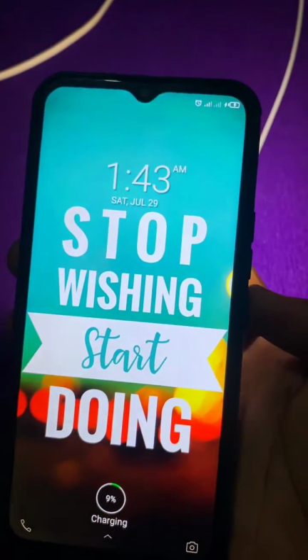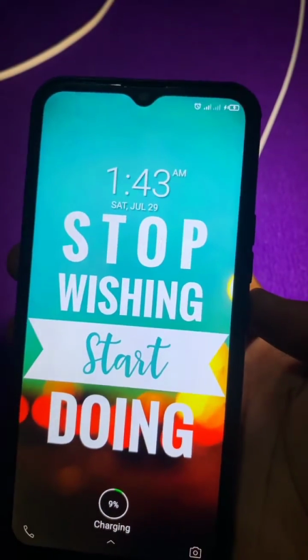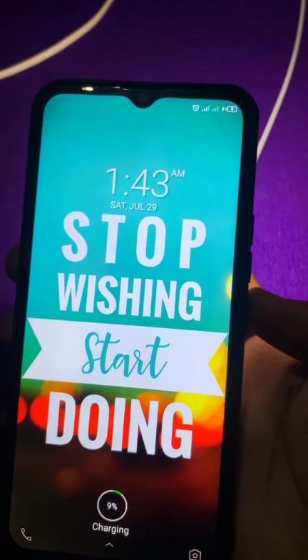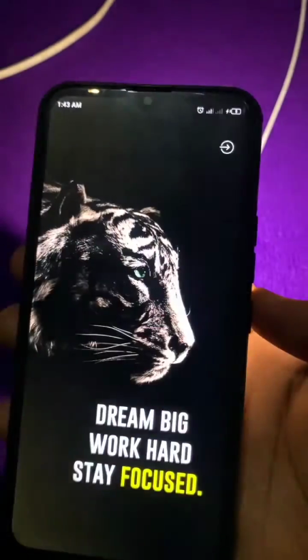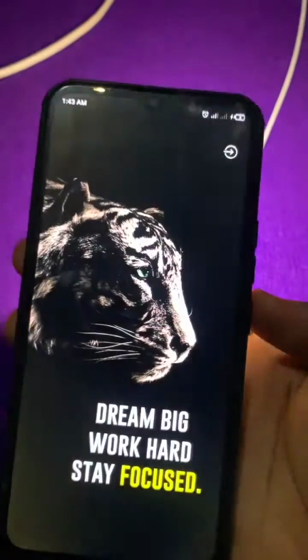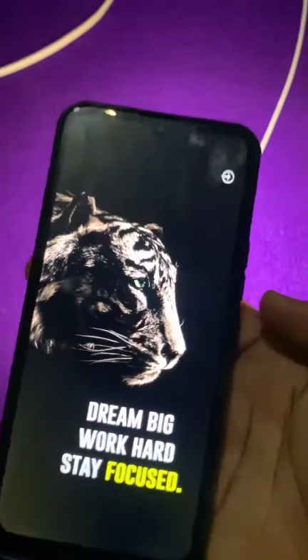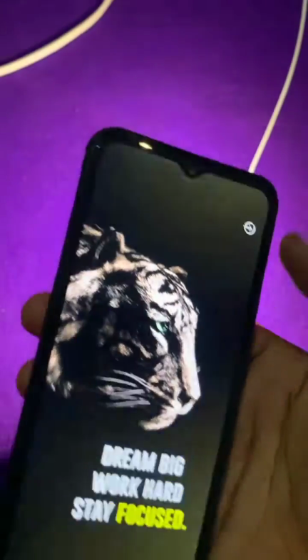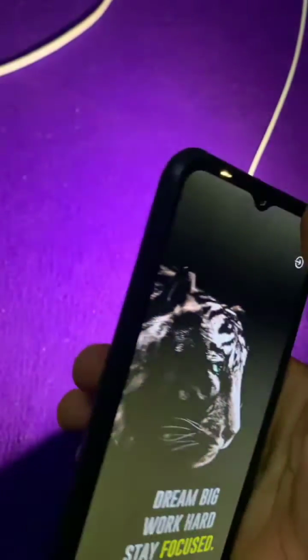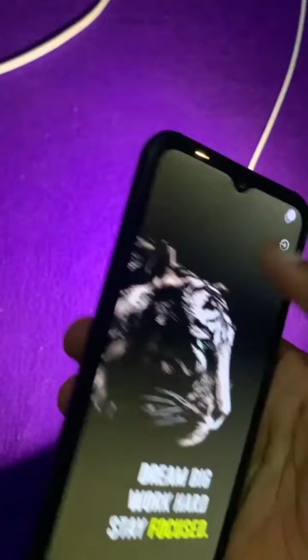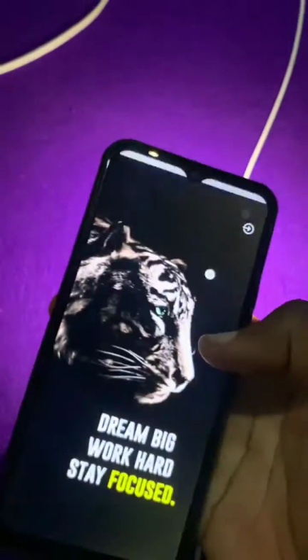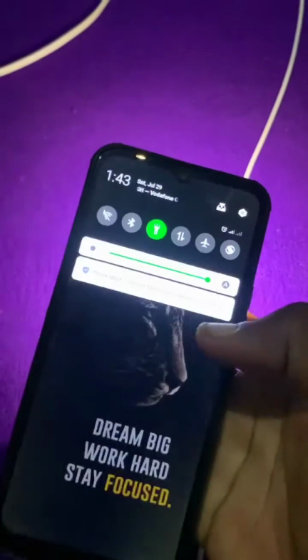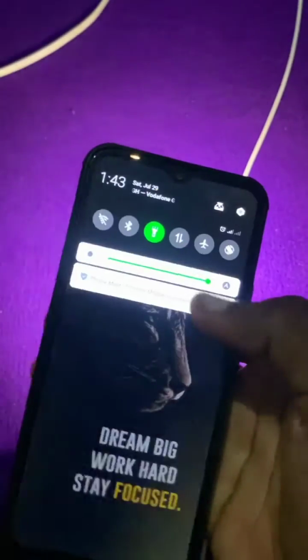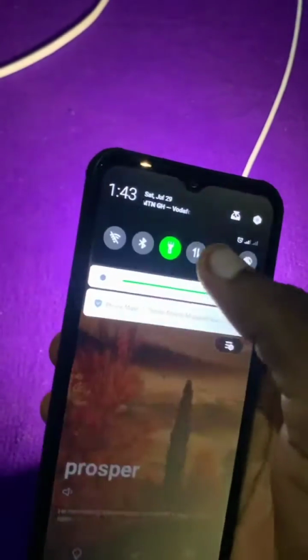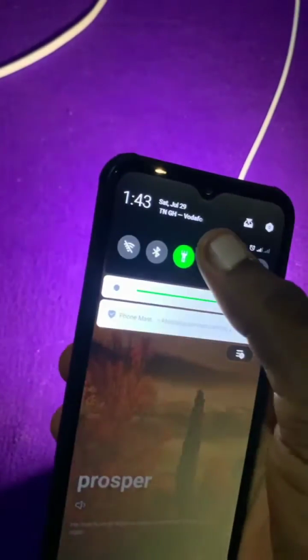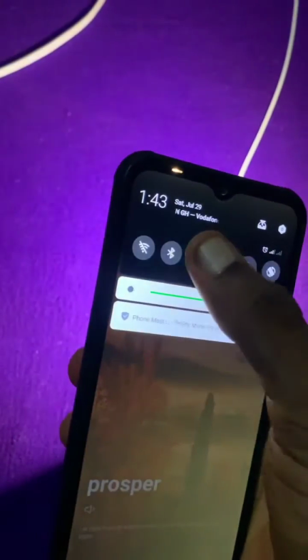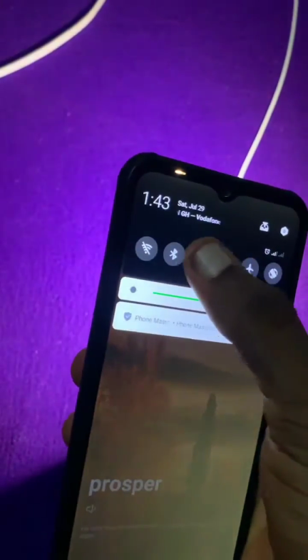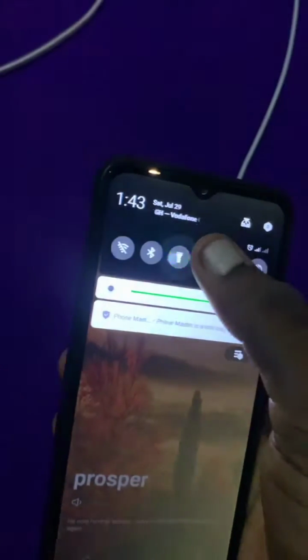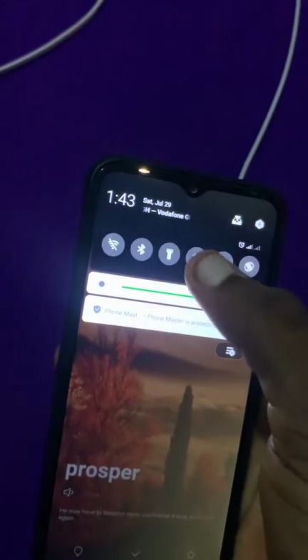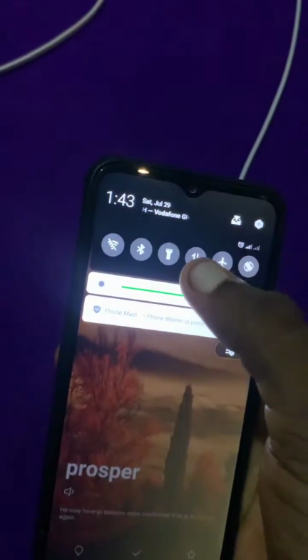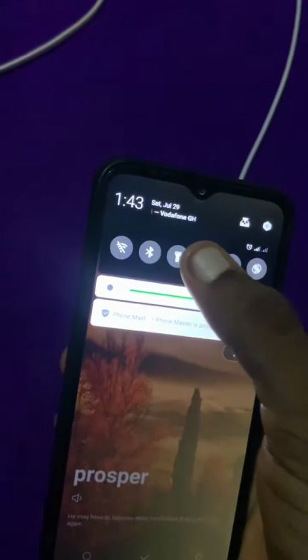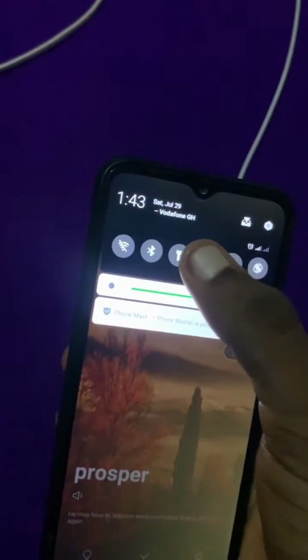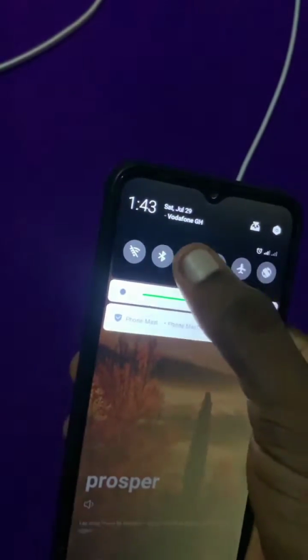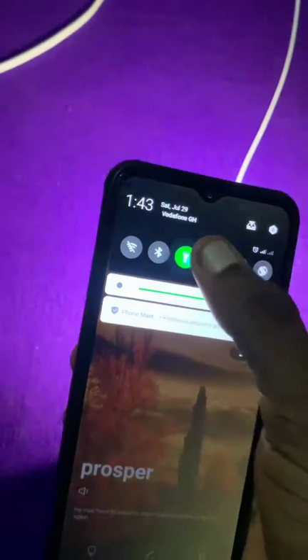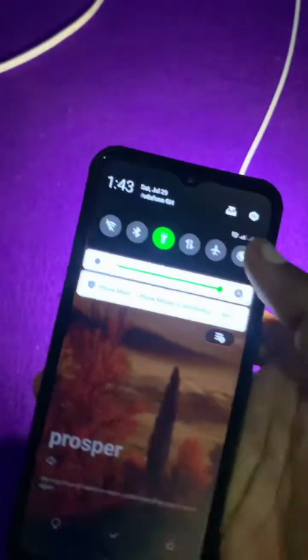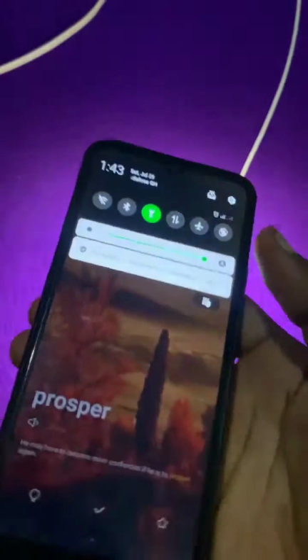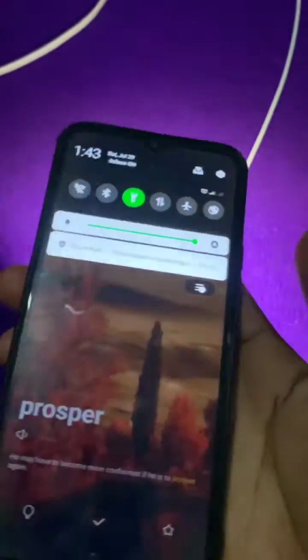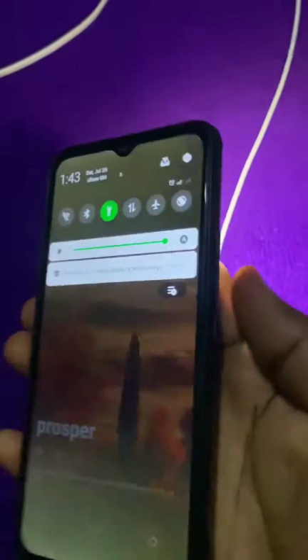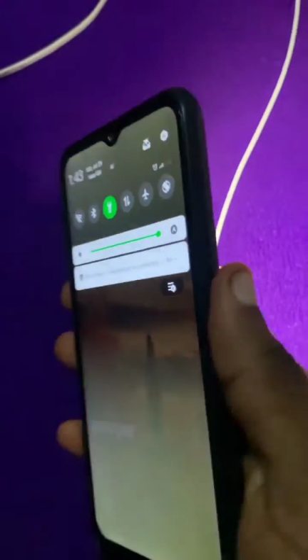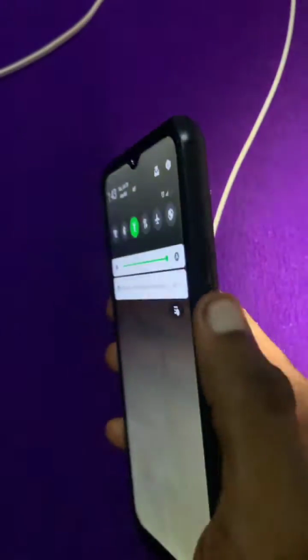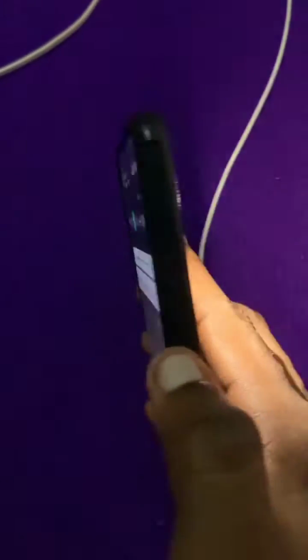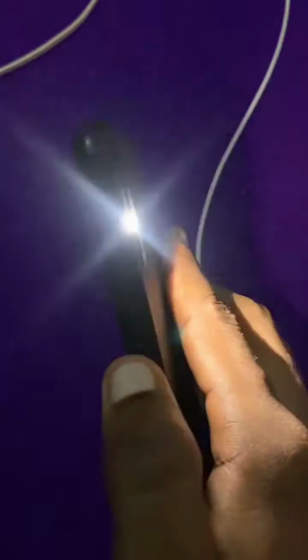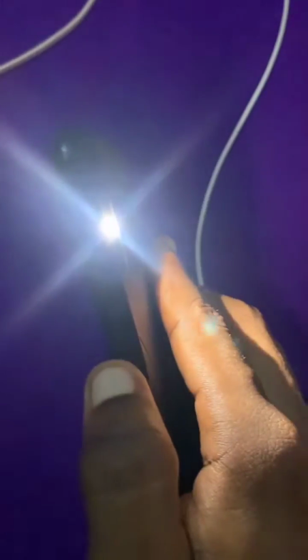This is especially useful when you are using the light for something really important or when you want the light to be stable for what you are doing.